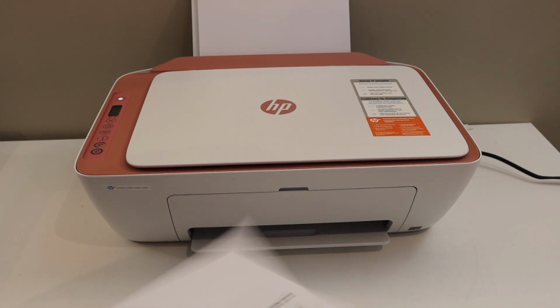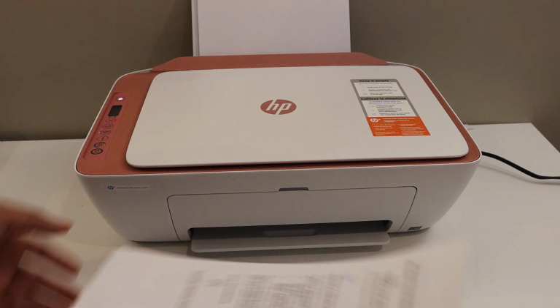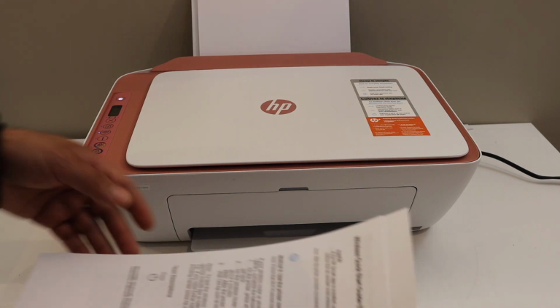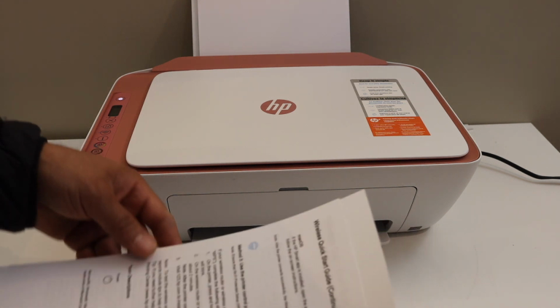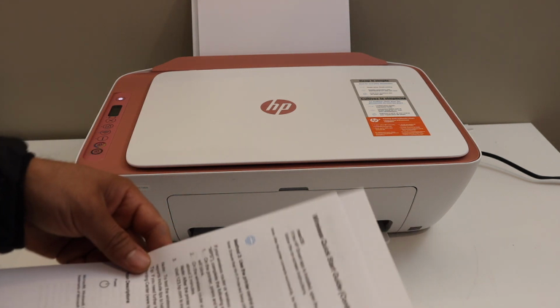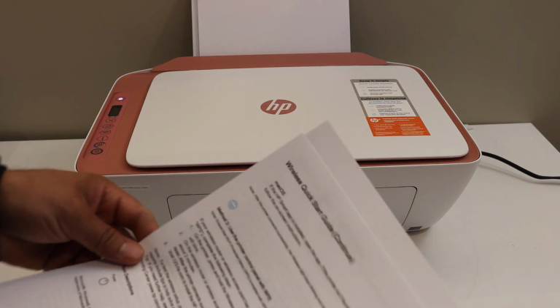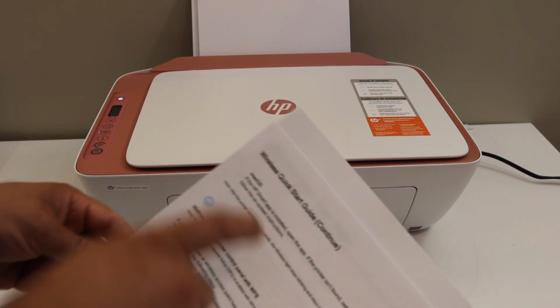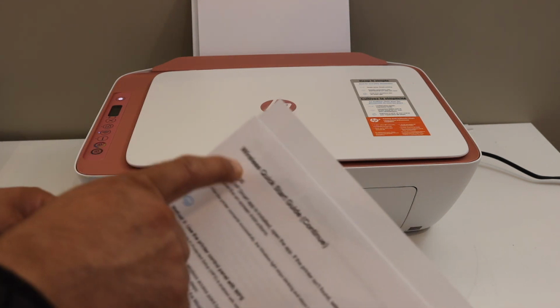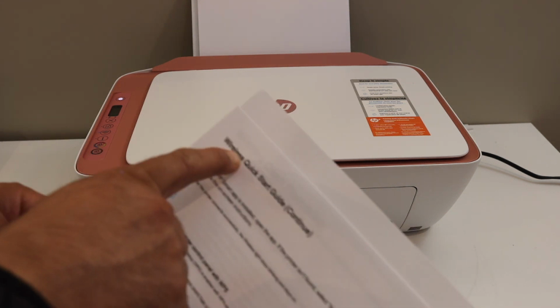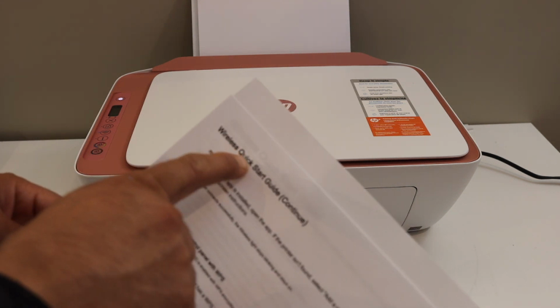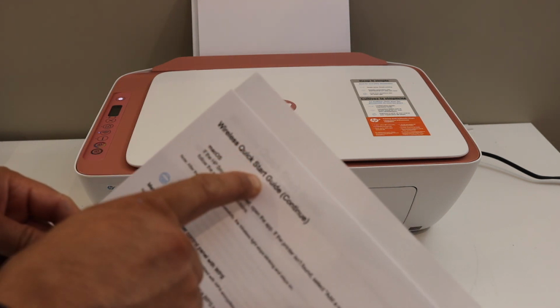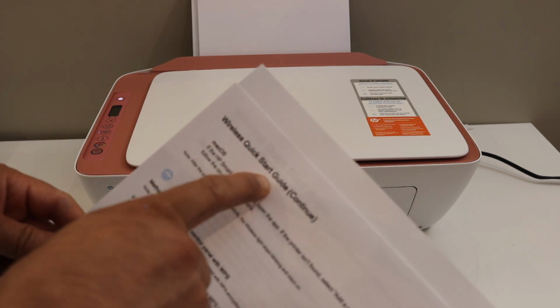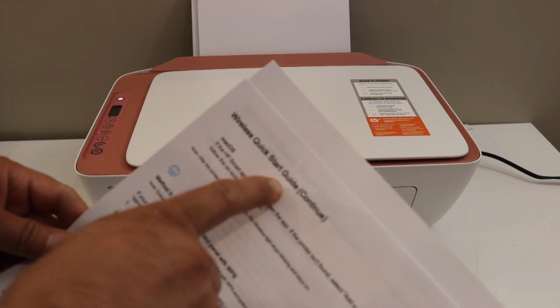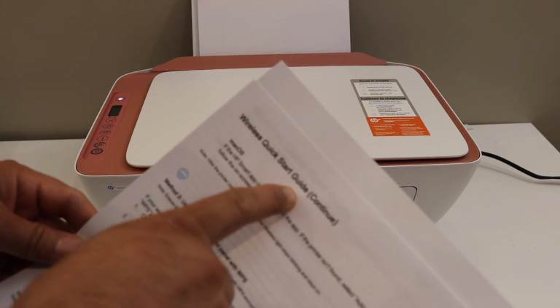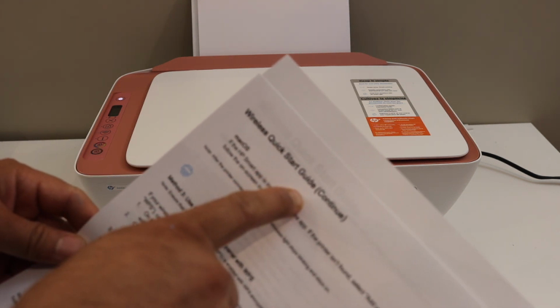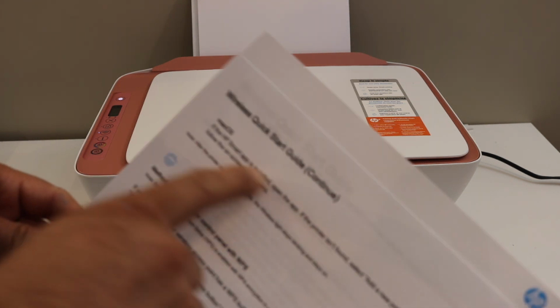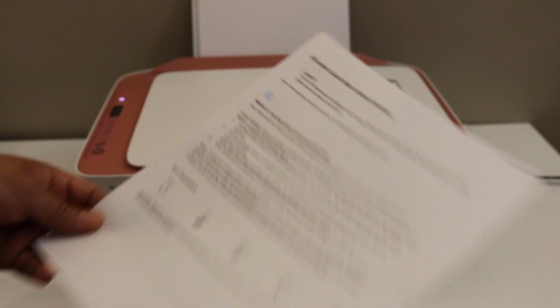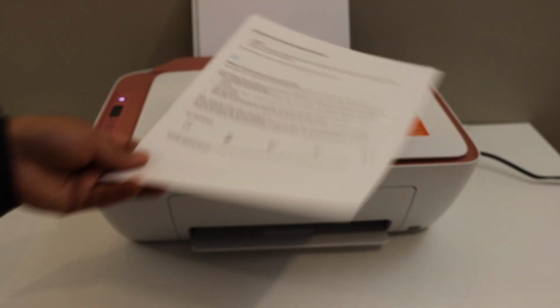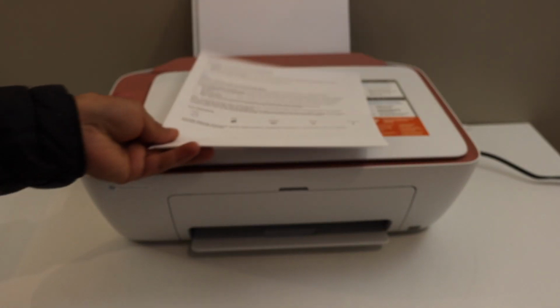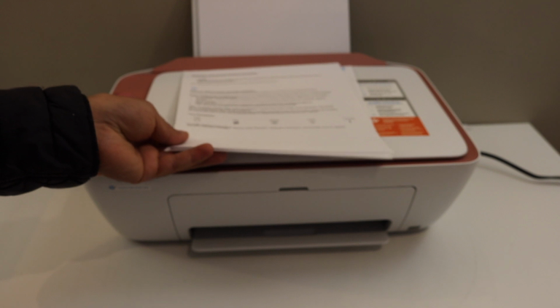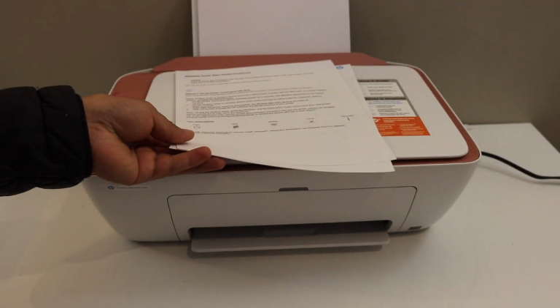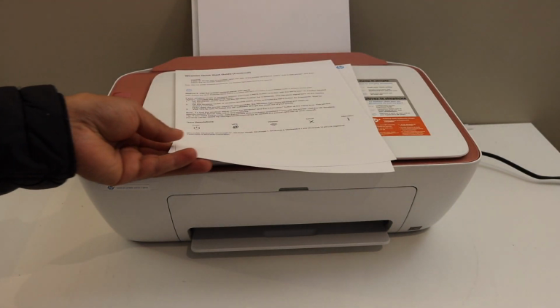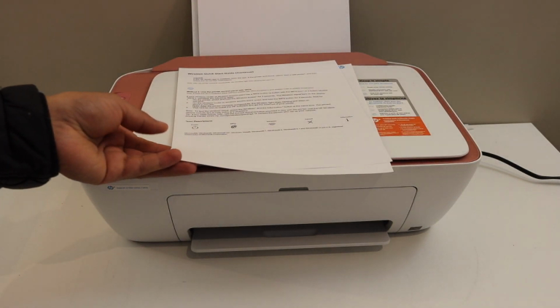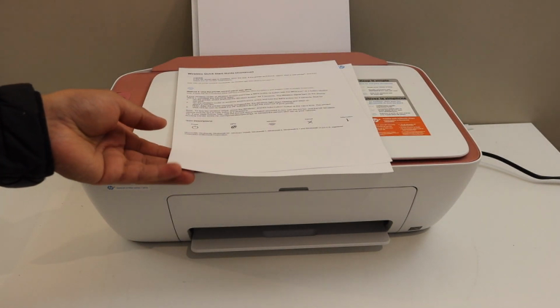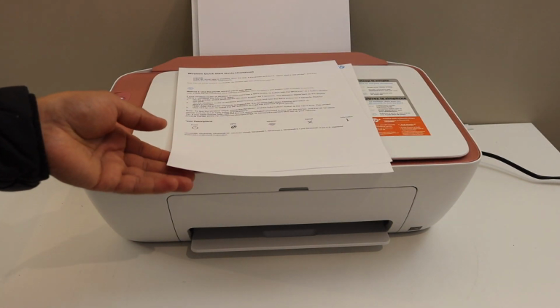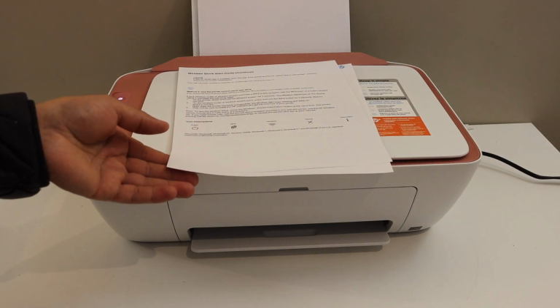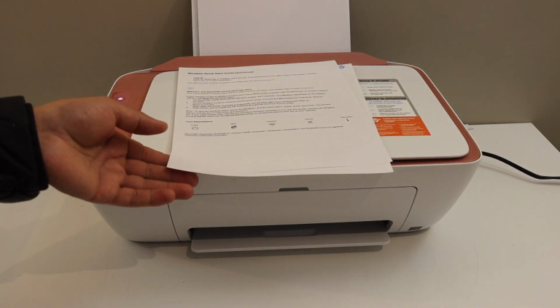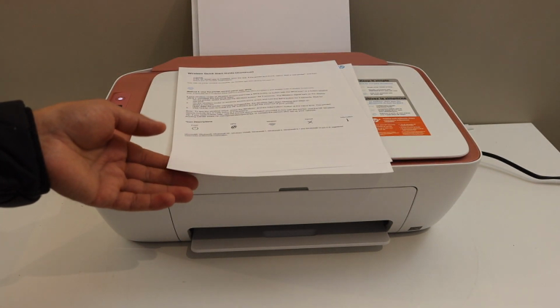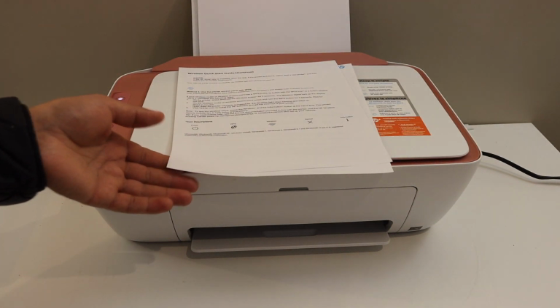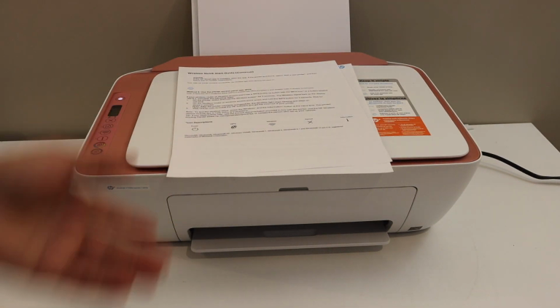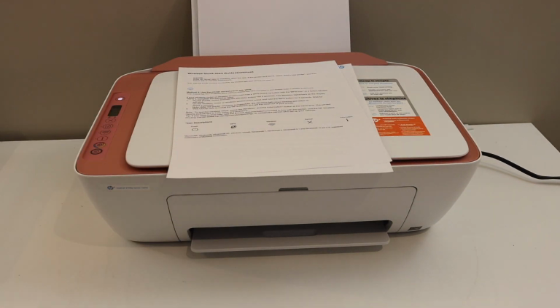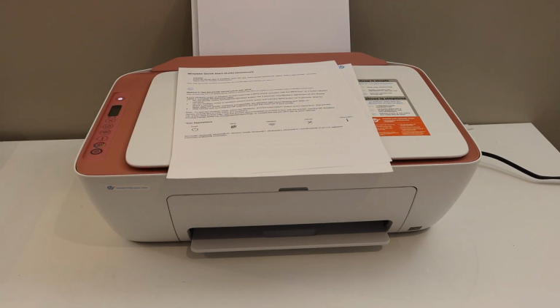So here we can see, this is the wireless quick start guide. This way you can print this guide and you can use it. Thanks for watching.